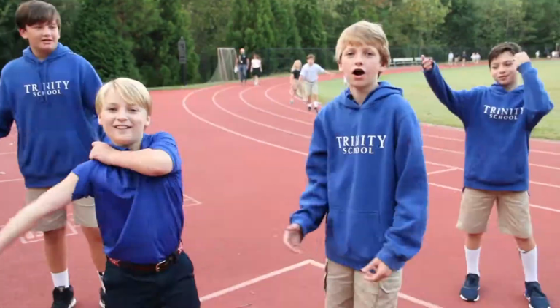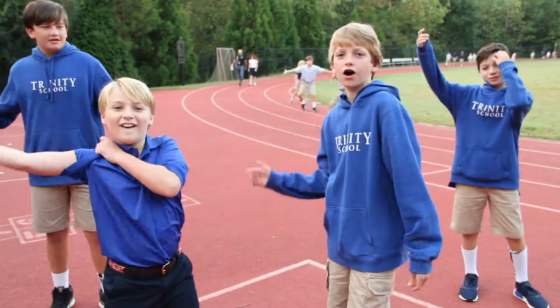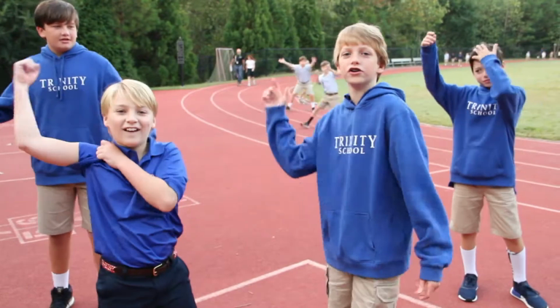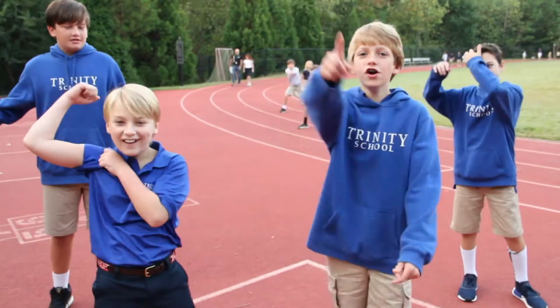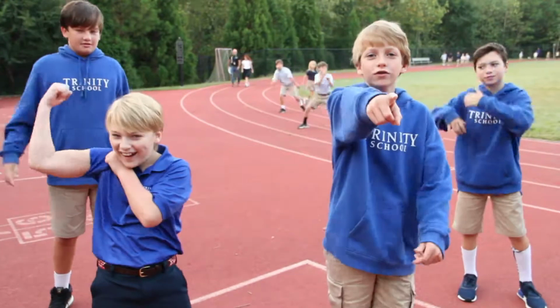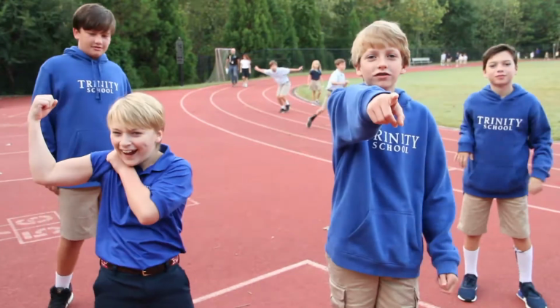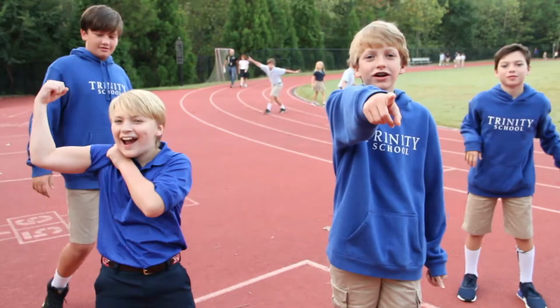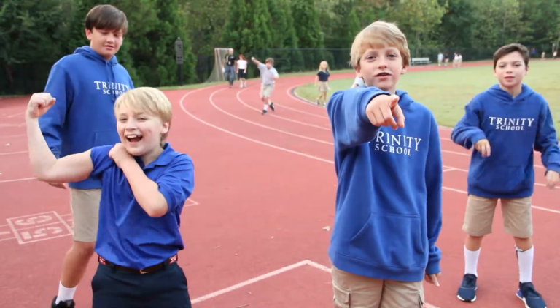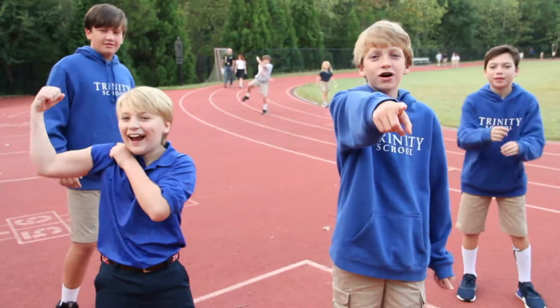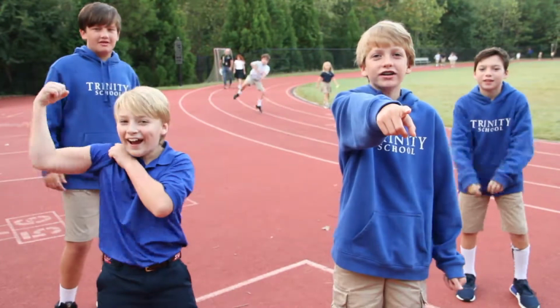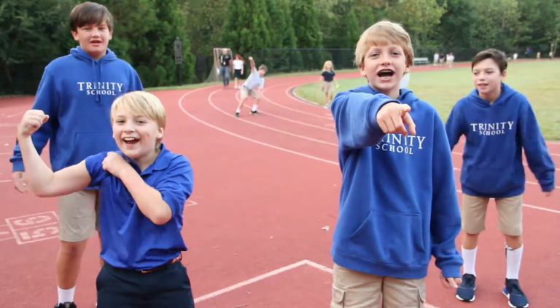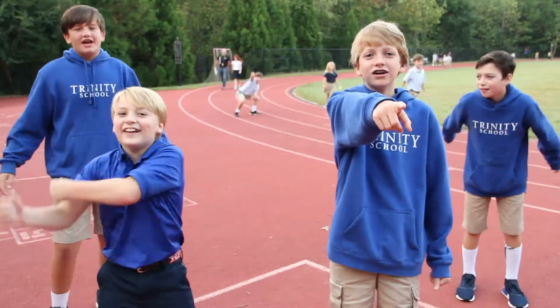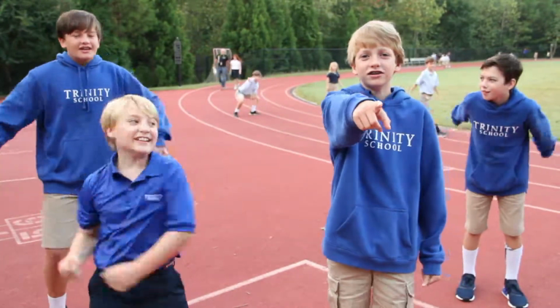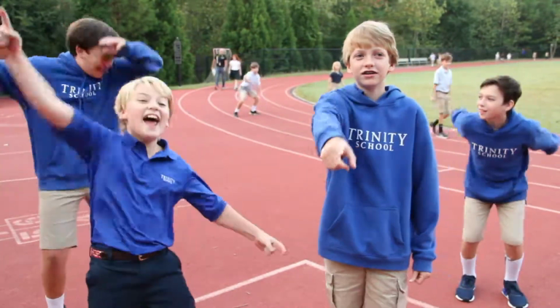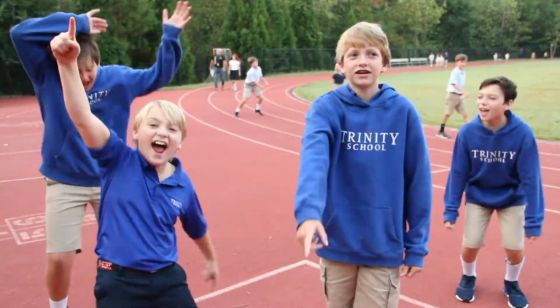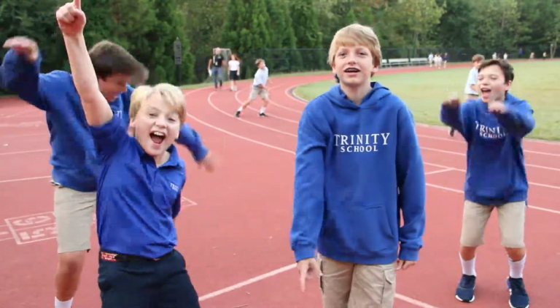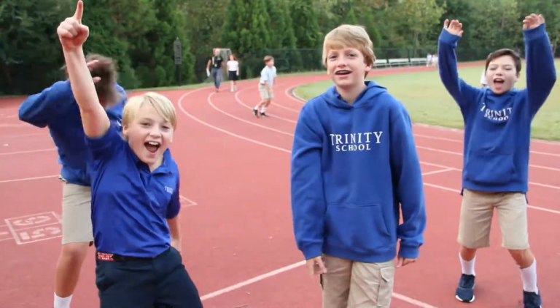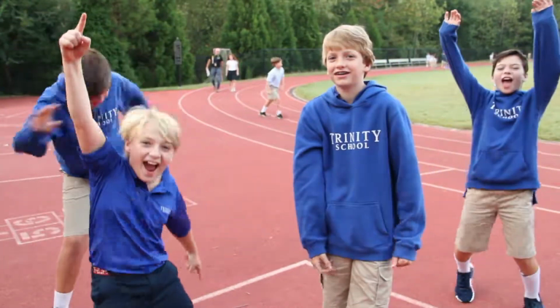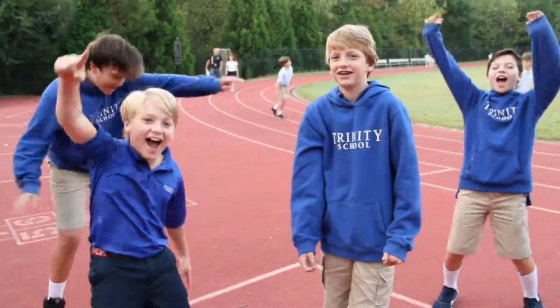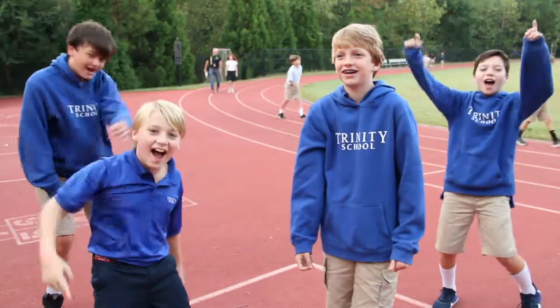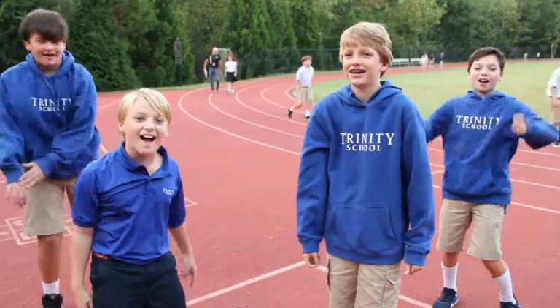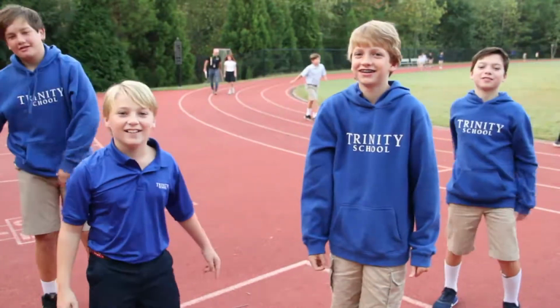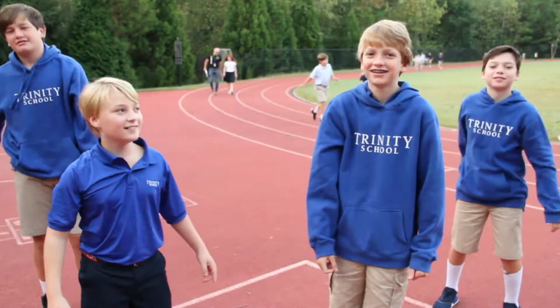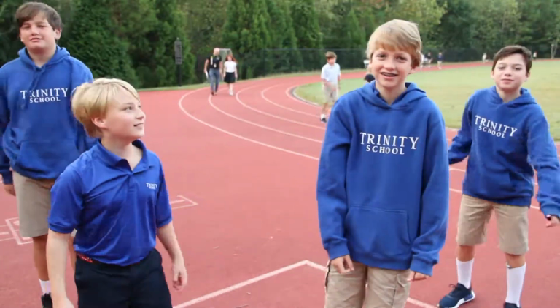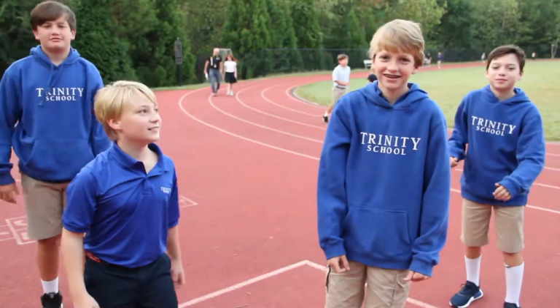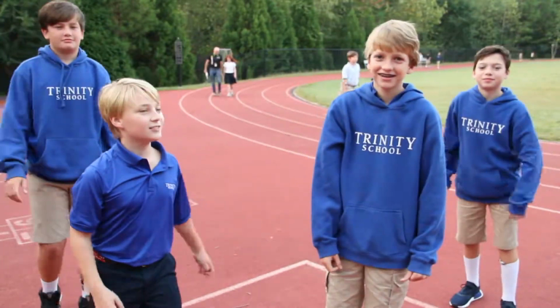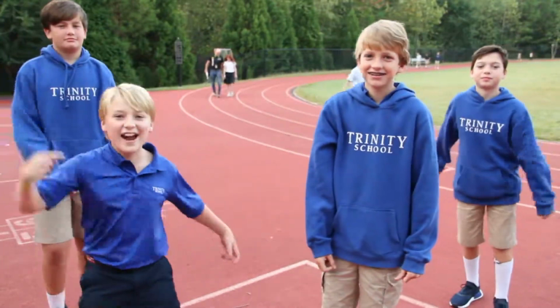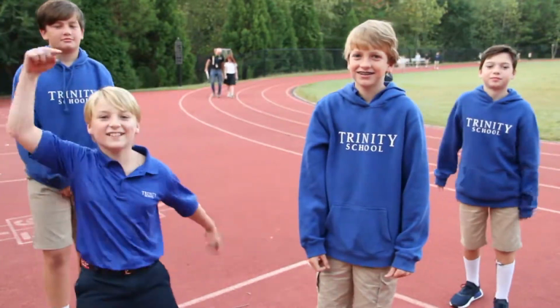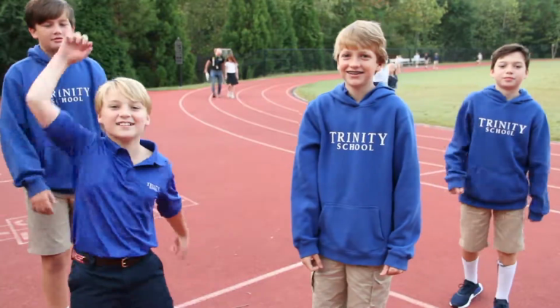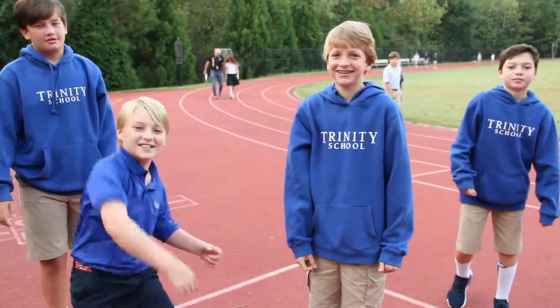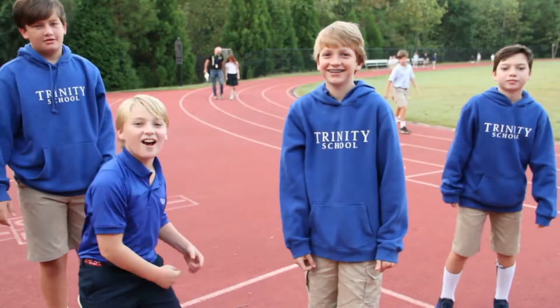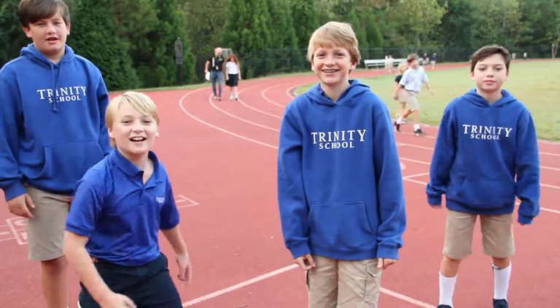Are you ready to workout? Yeah! Great! Let's get started!